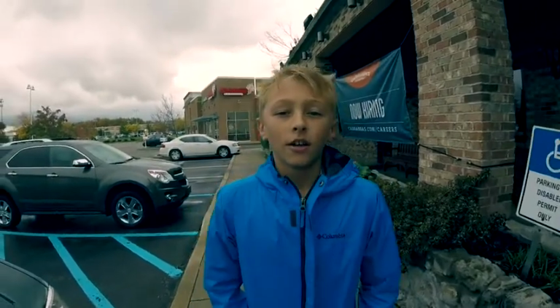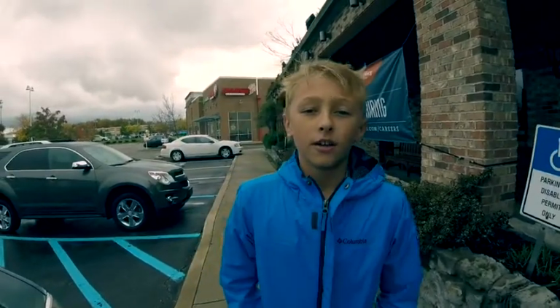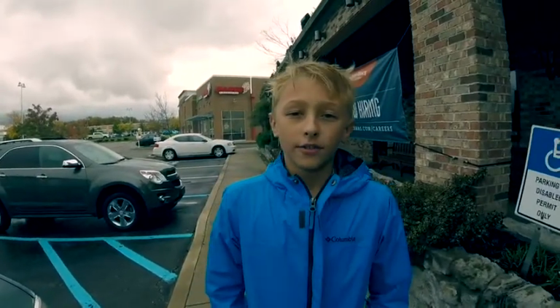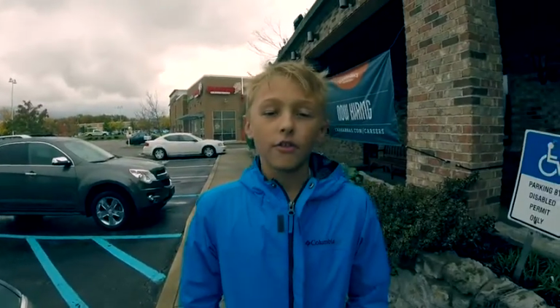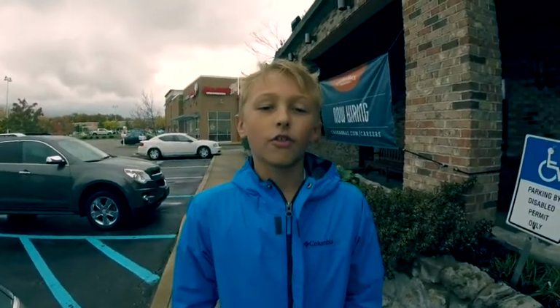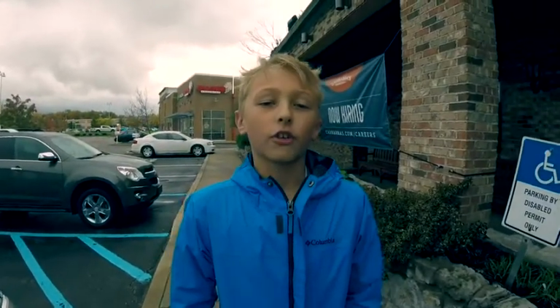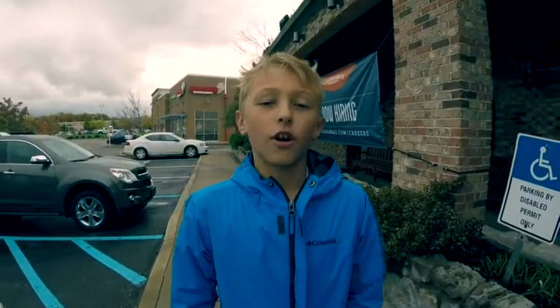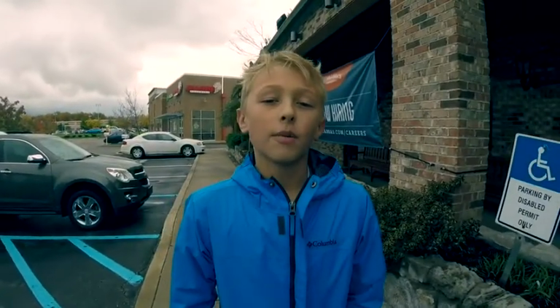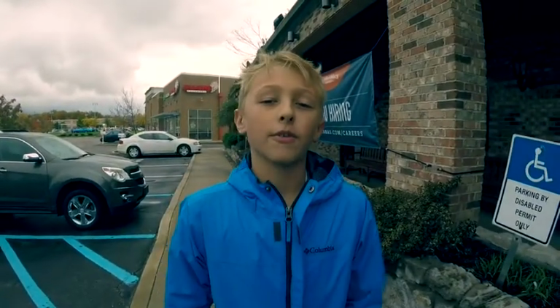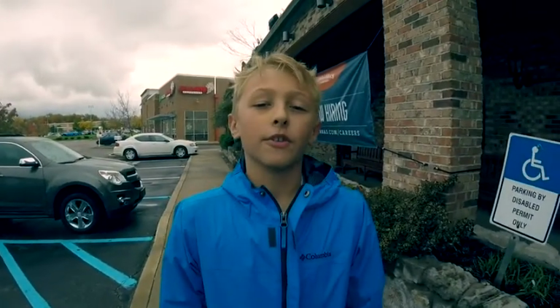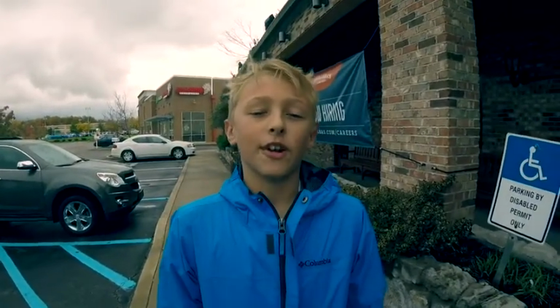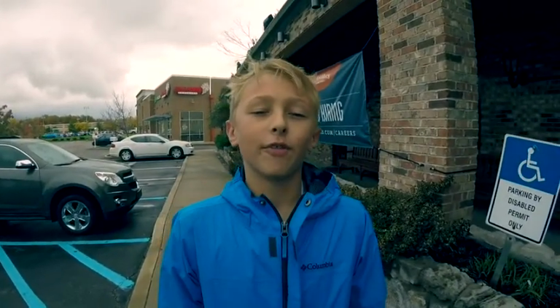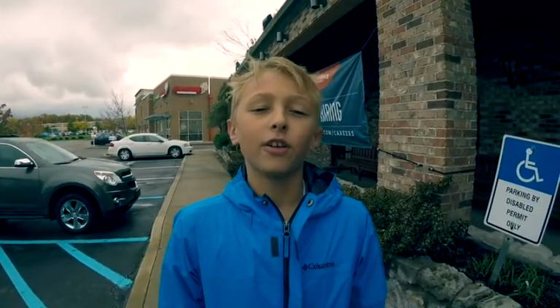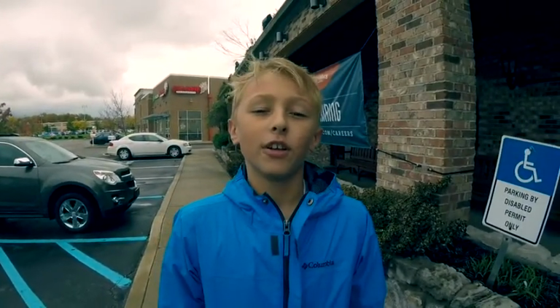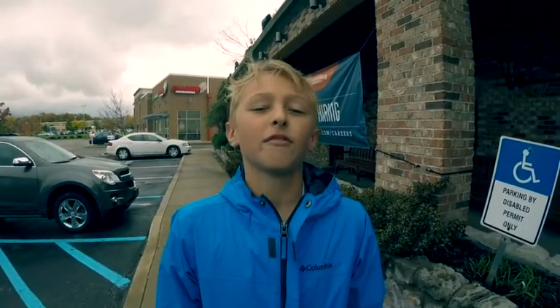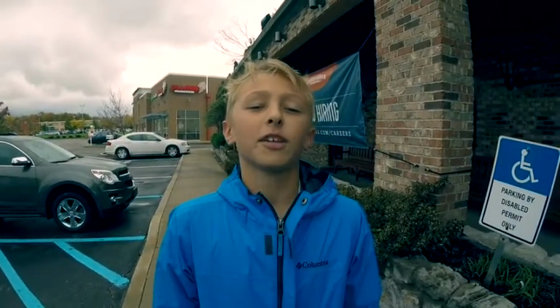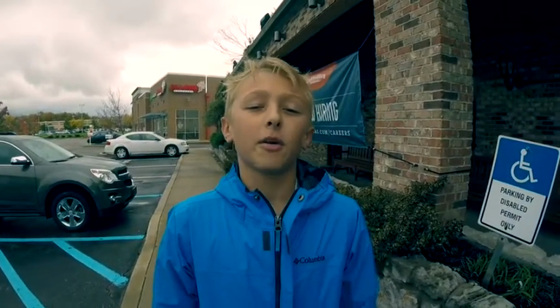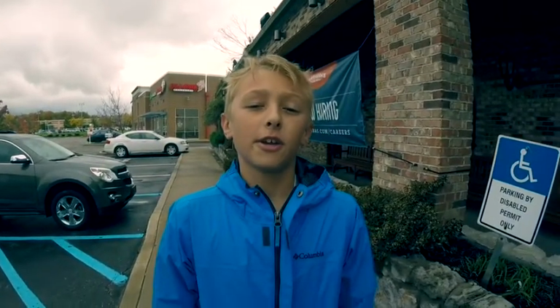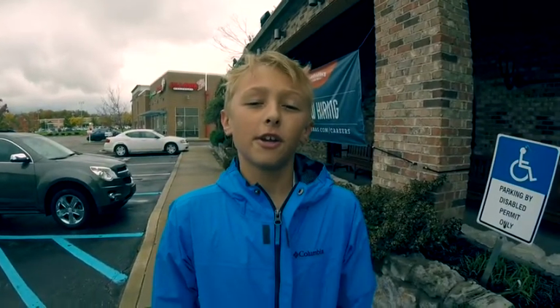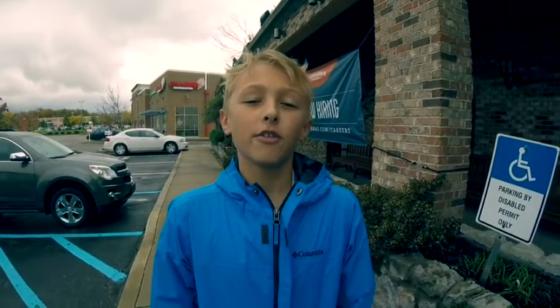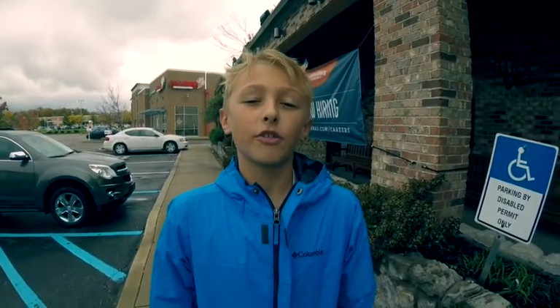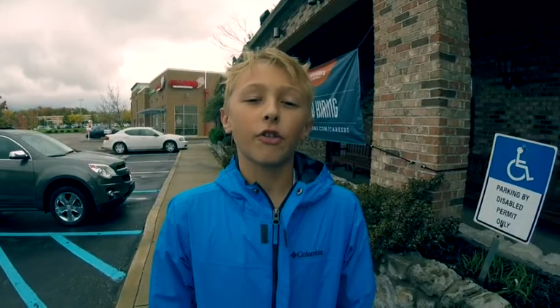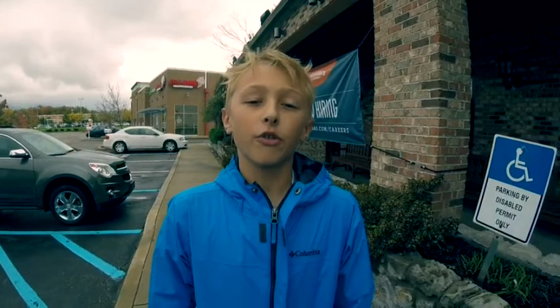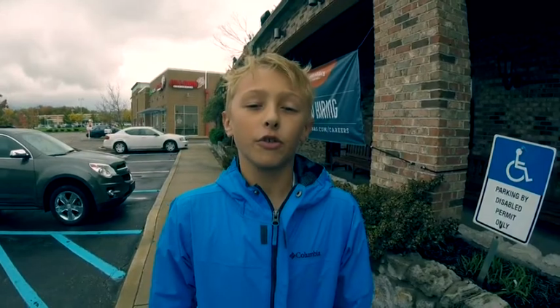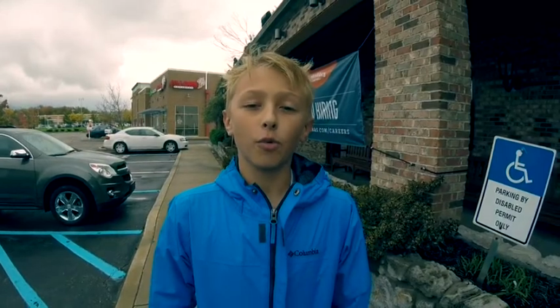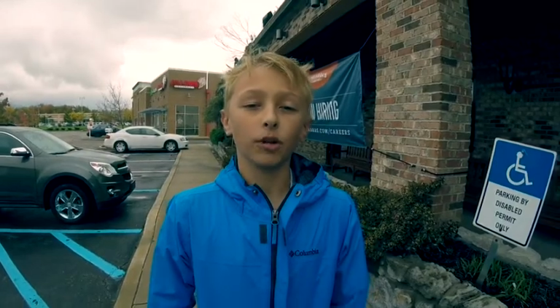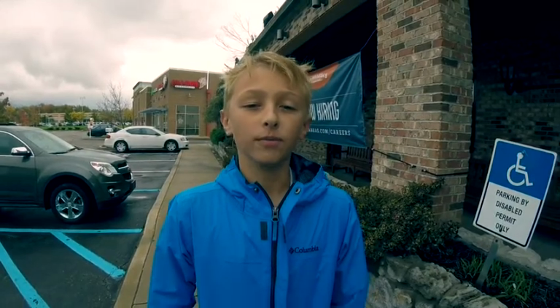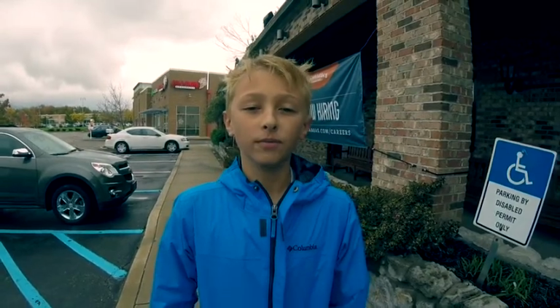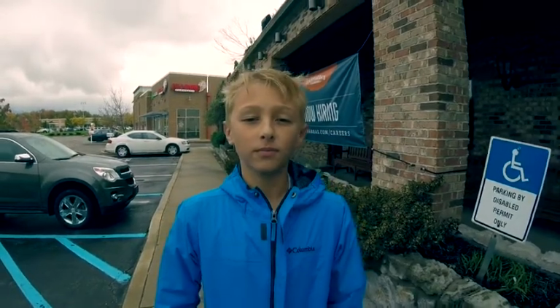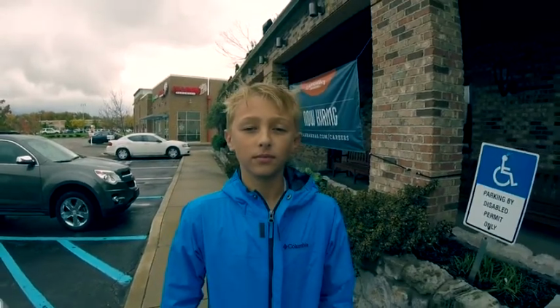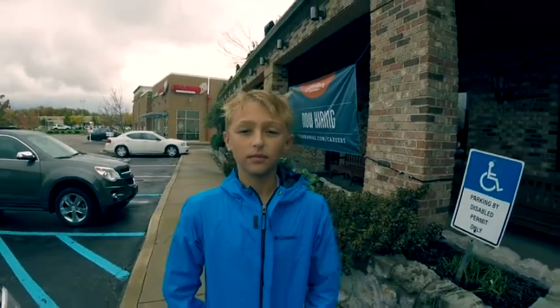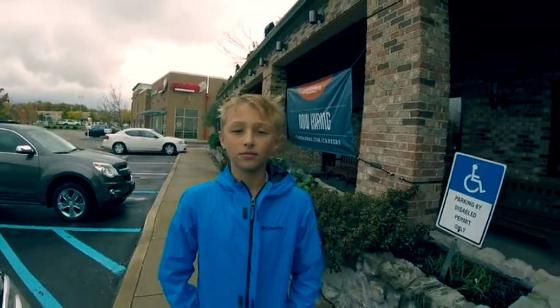This is the Carrabba's in Greenville, and I've been coming here since I was a newborn.